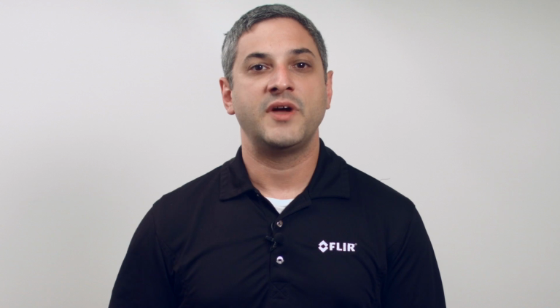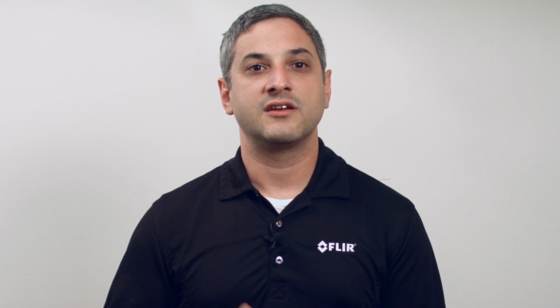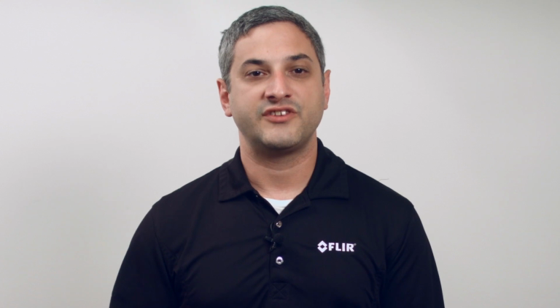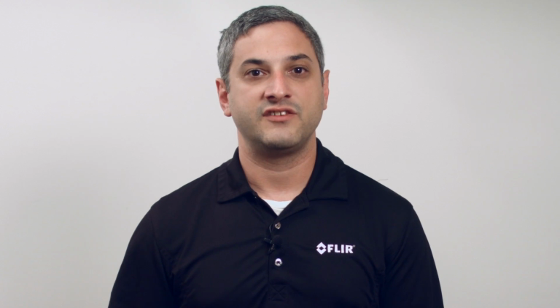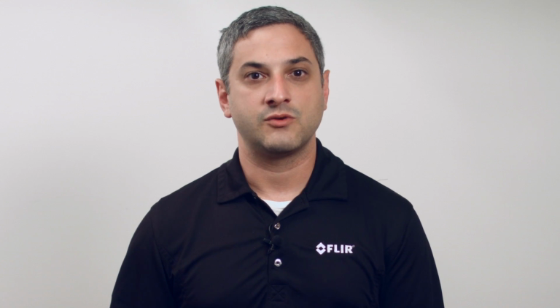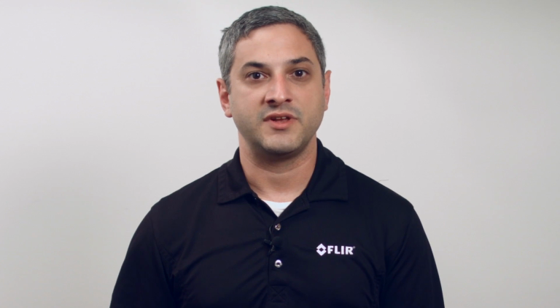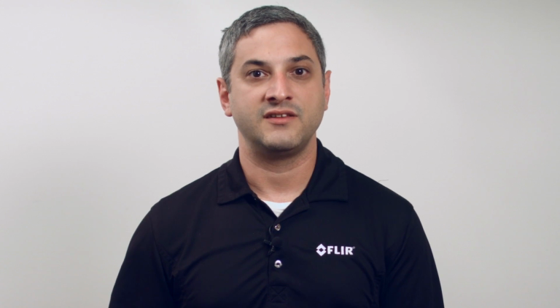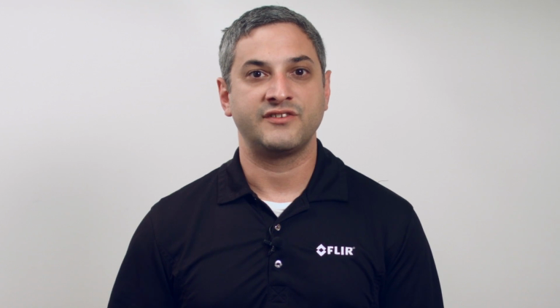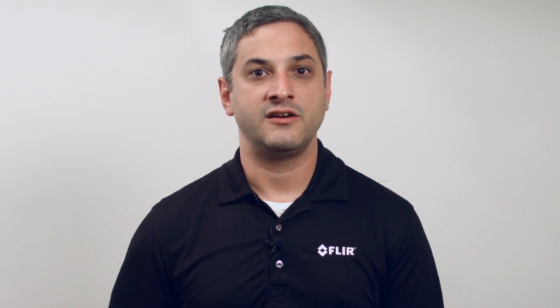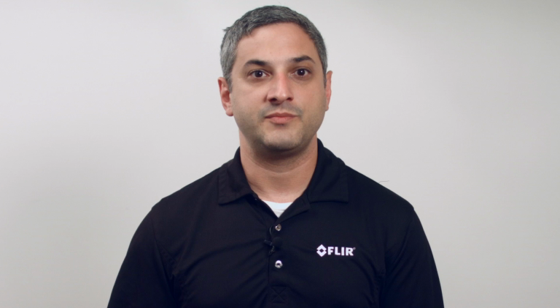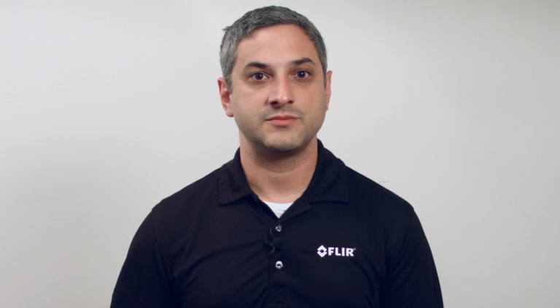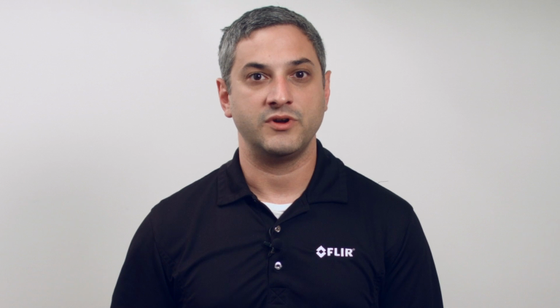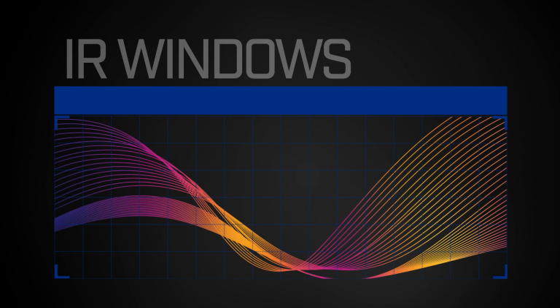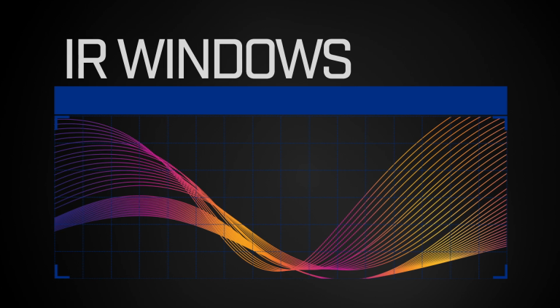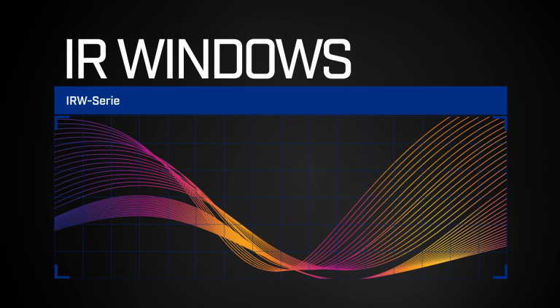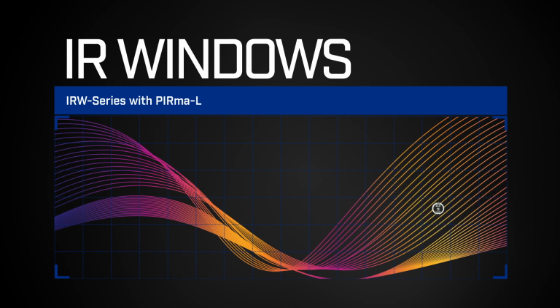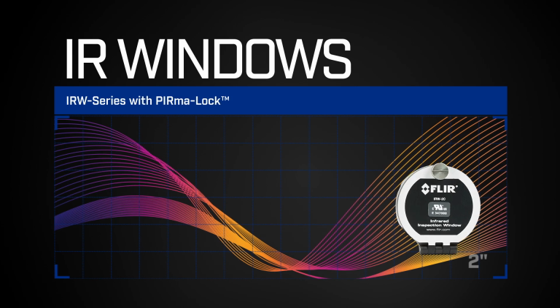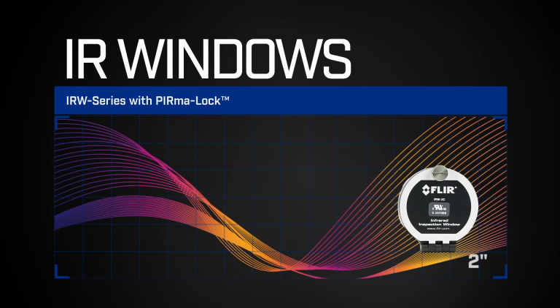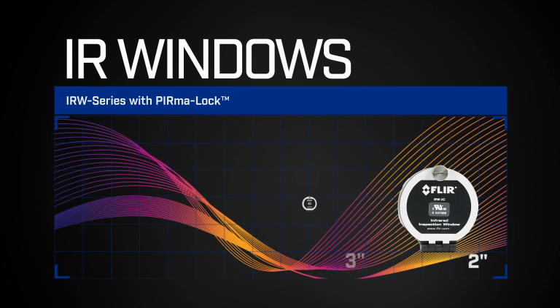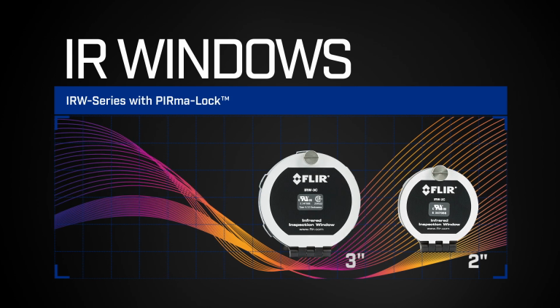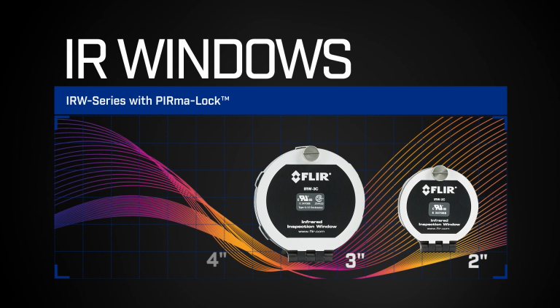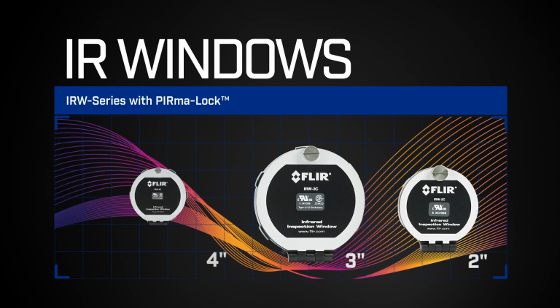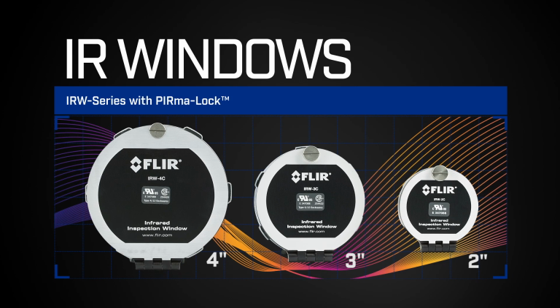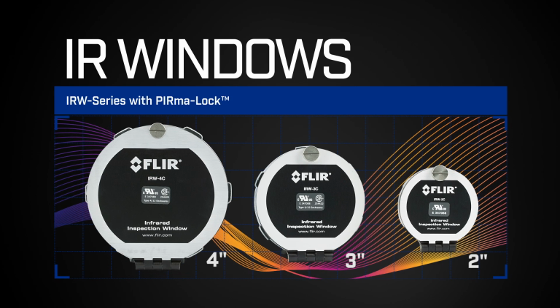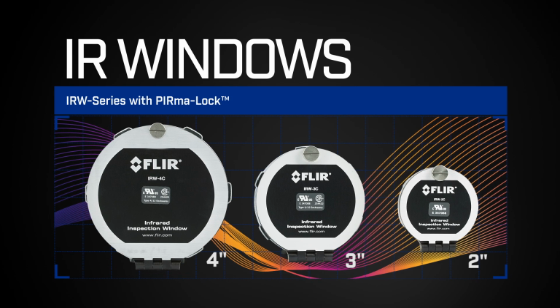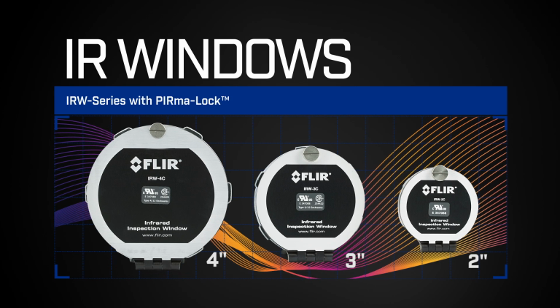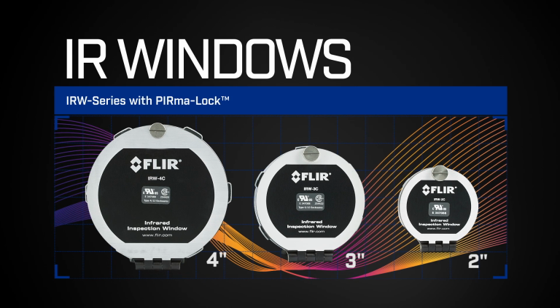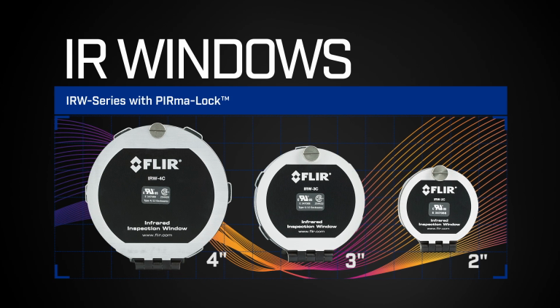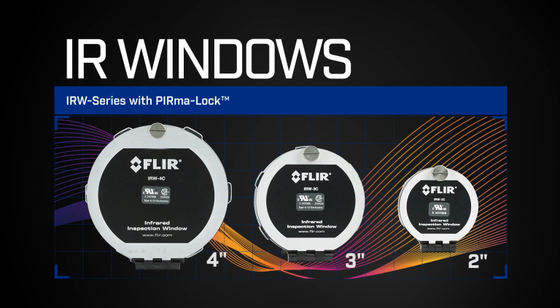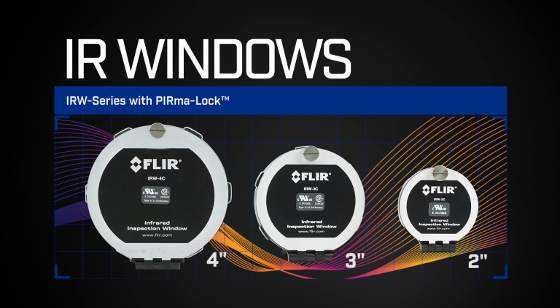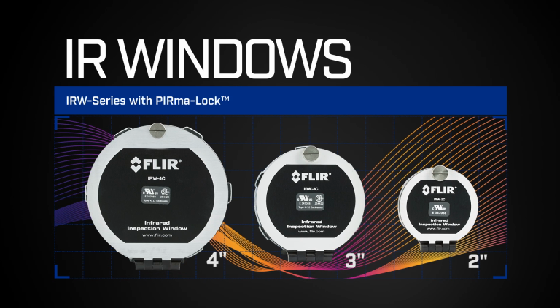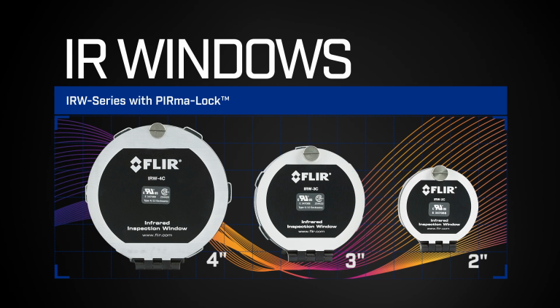Depending on the size of the equipment and desired inspection points, you may need a 2-inch, 3-inch, or 4-inch window, or multiples of each on one panel.